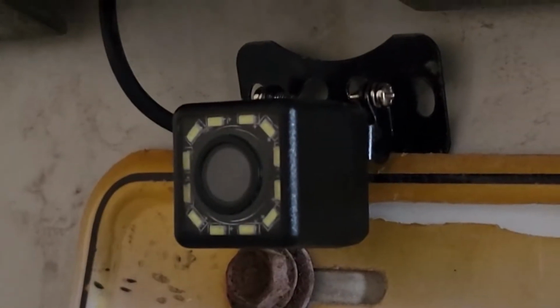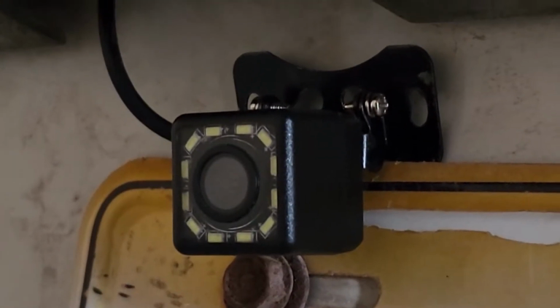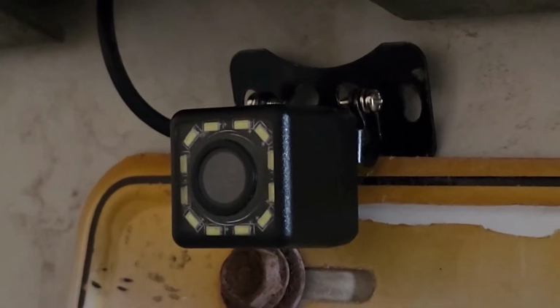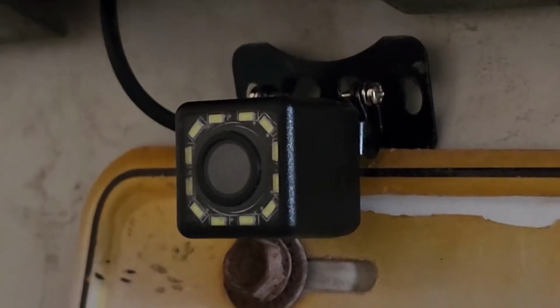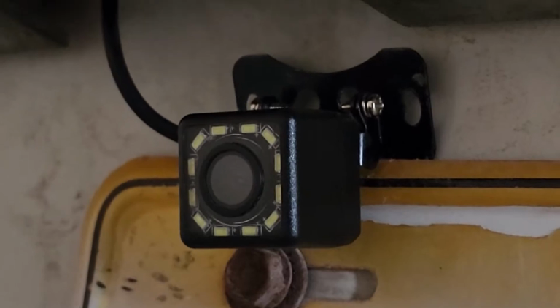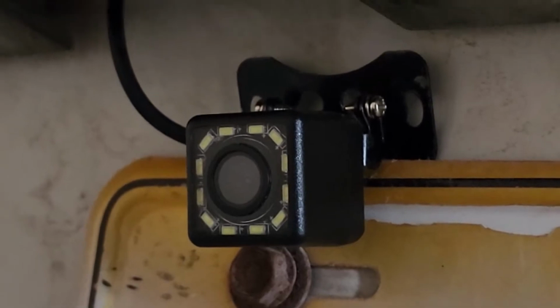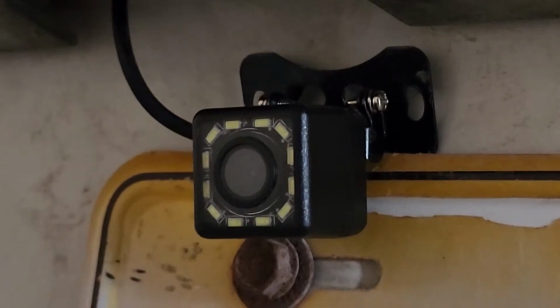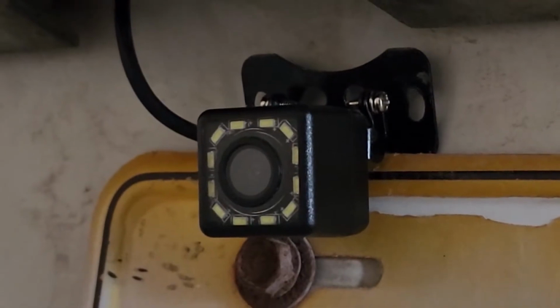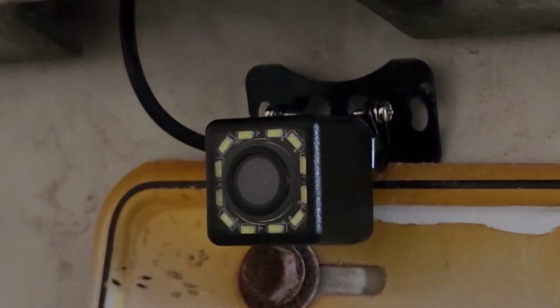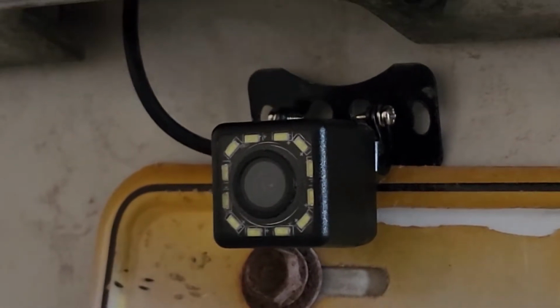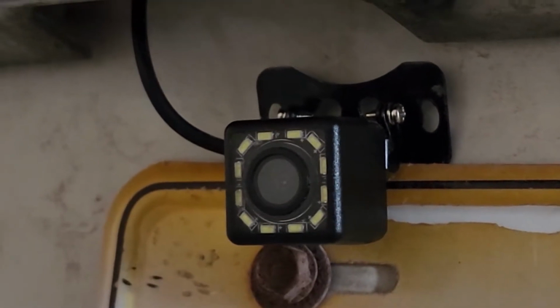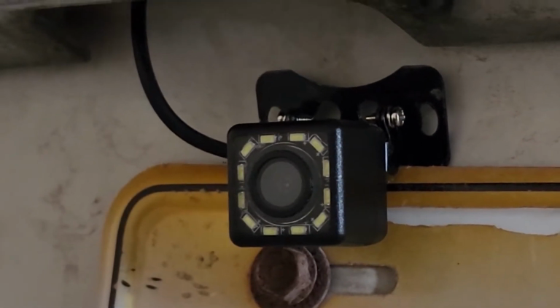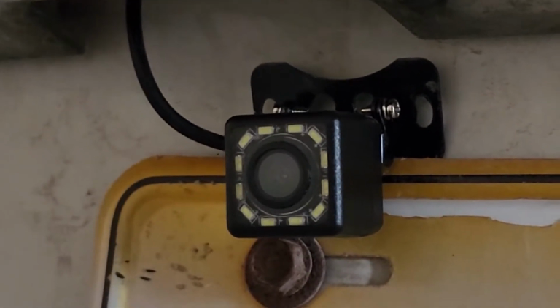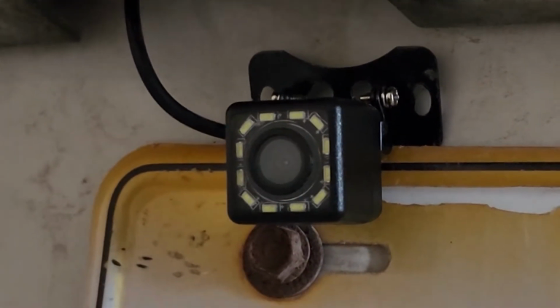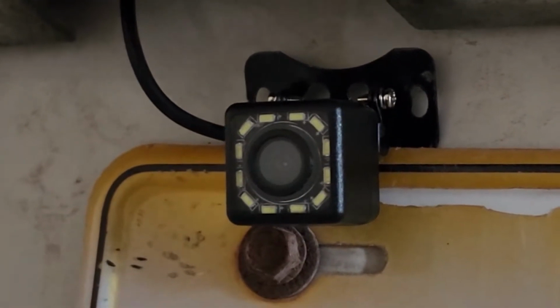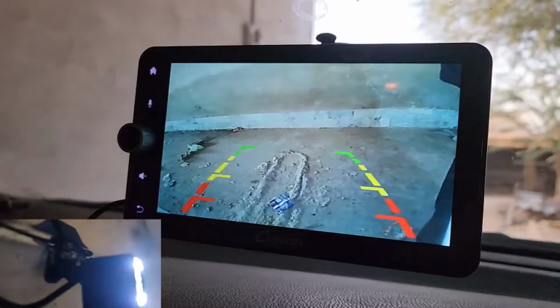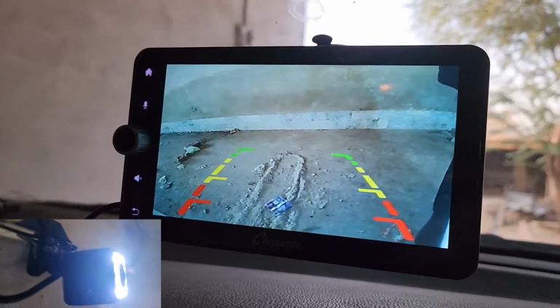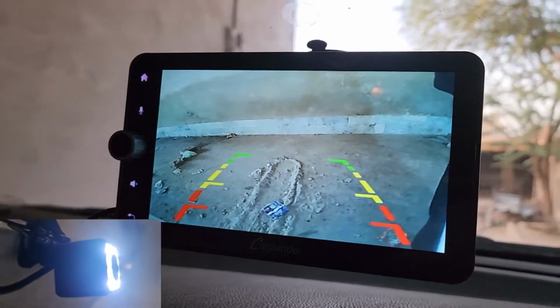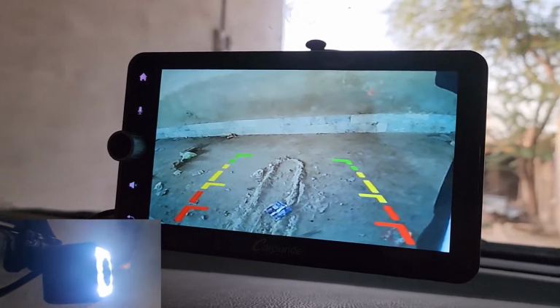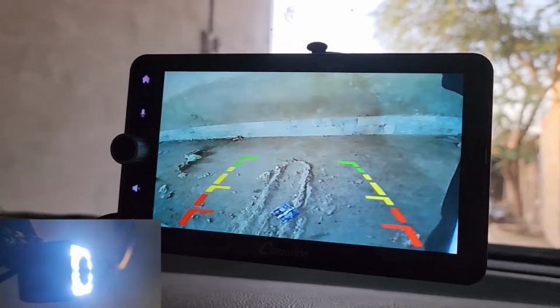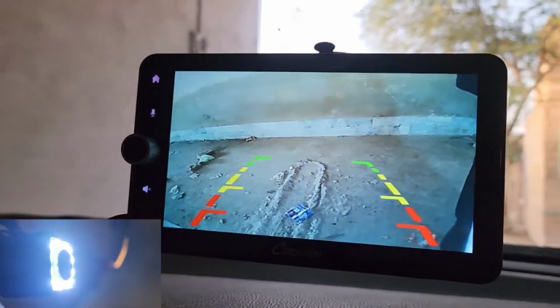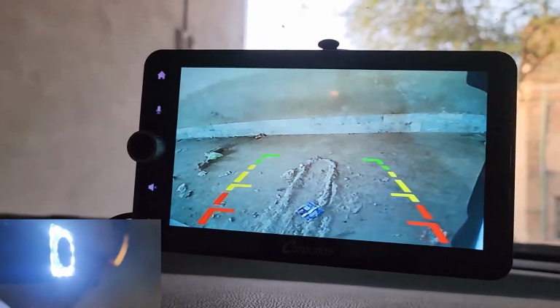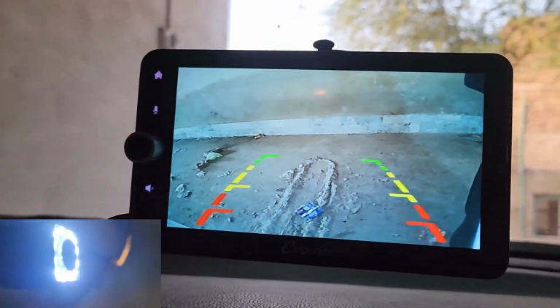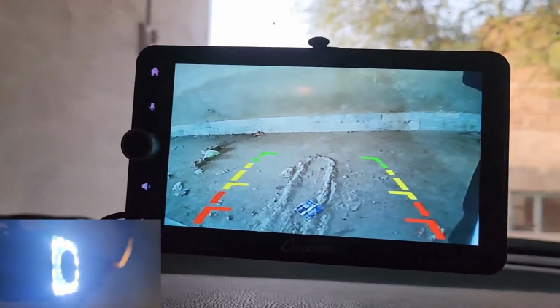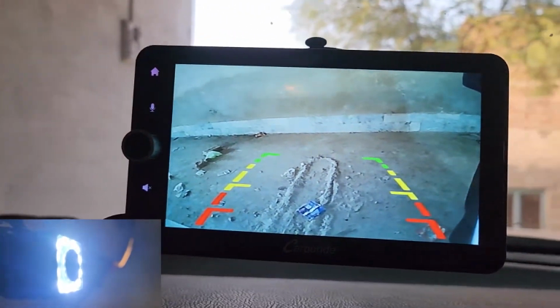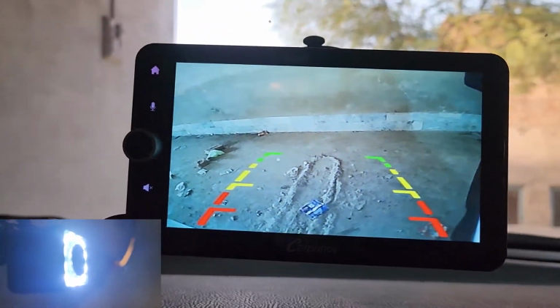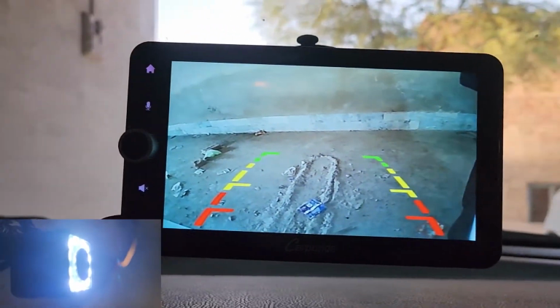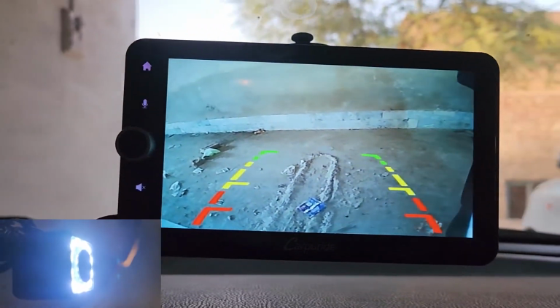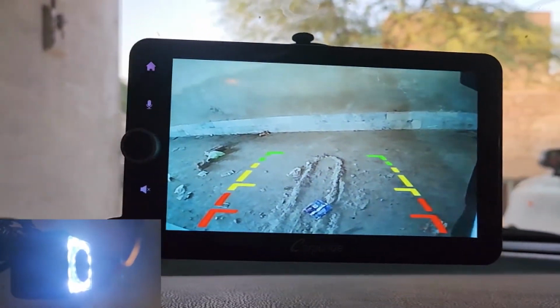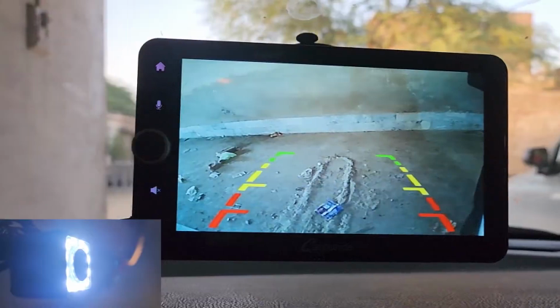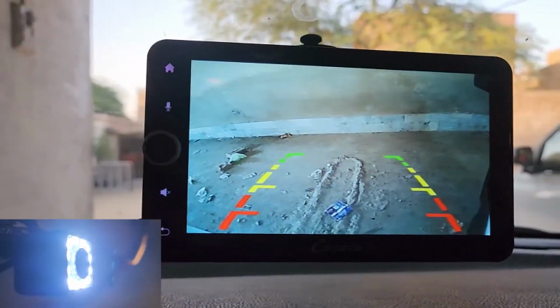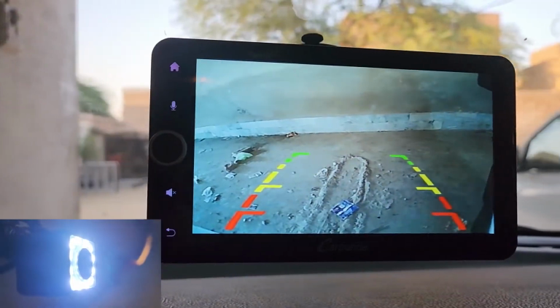Now let's connect the camera. As you can see, the camera quality is pretty much good.